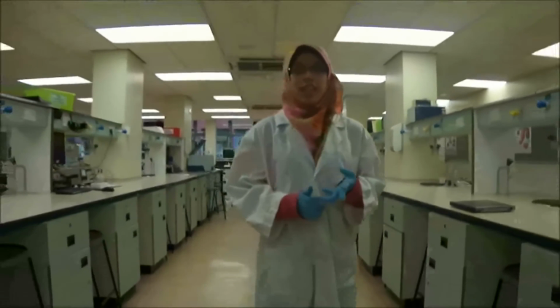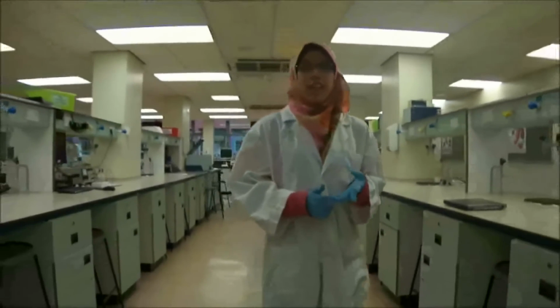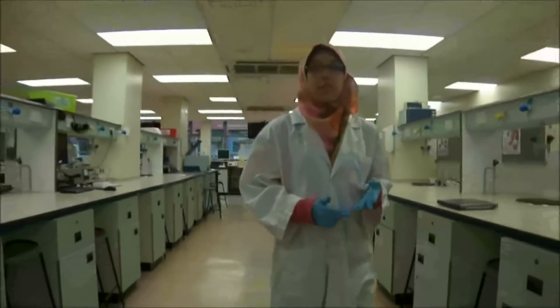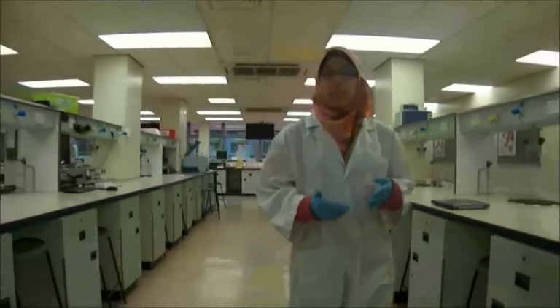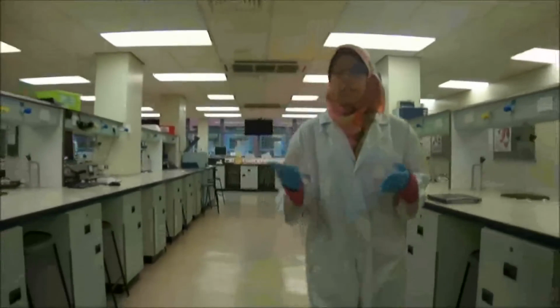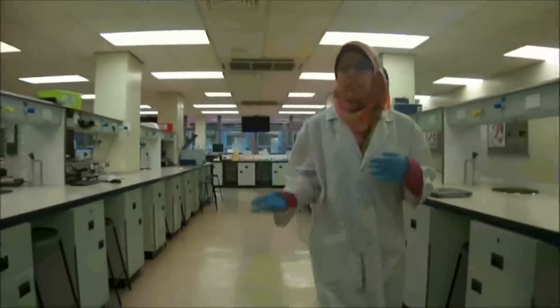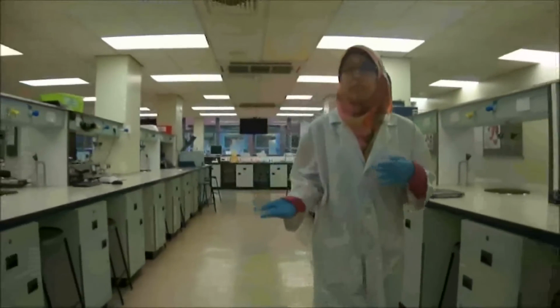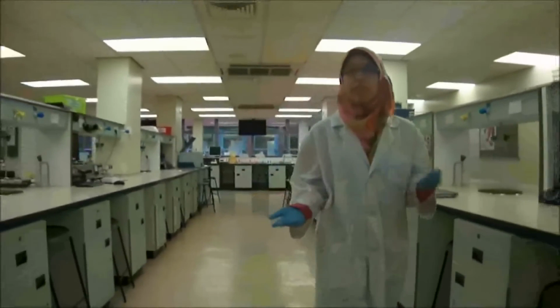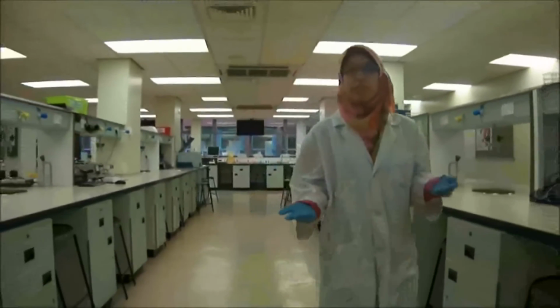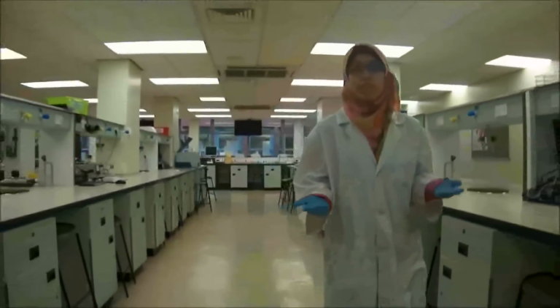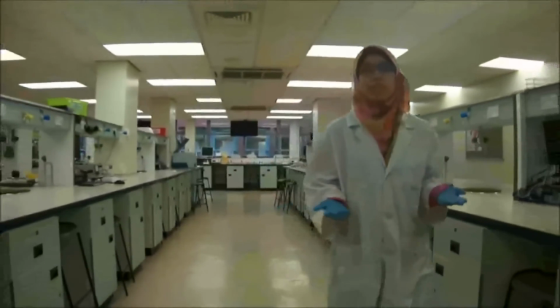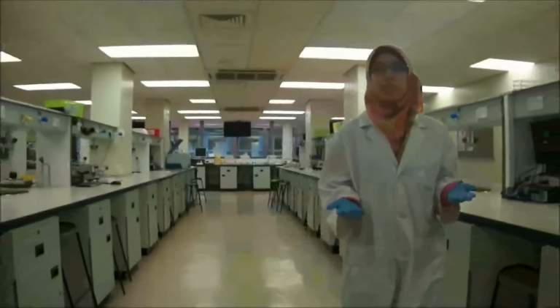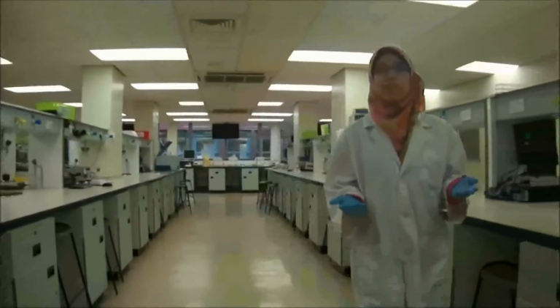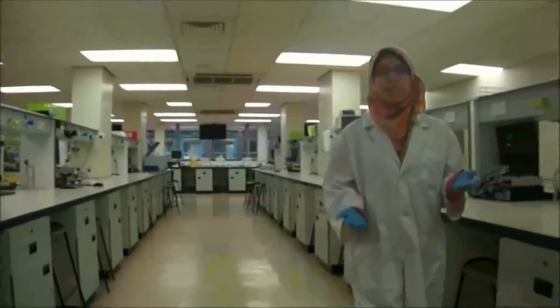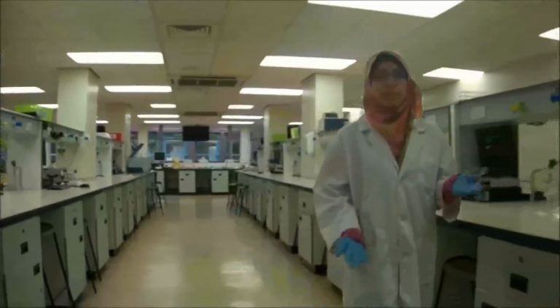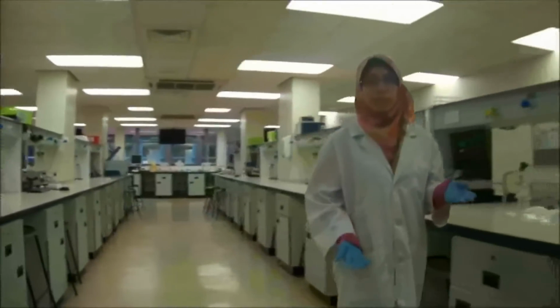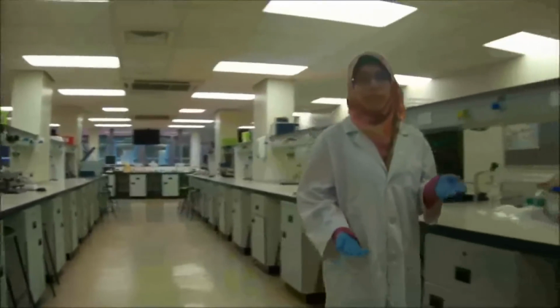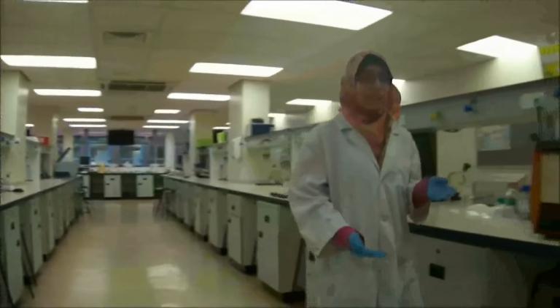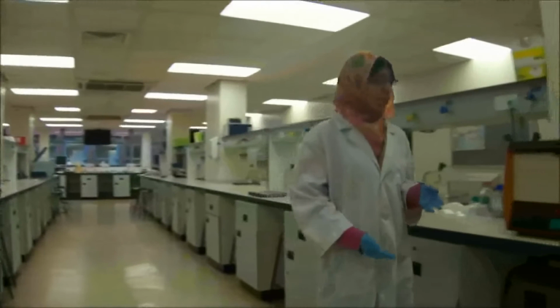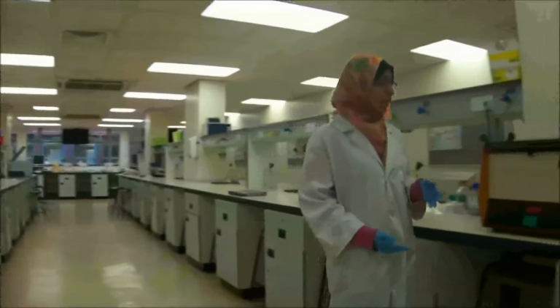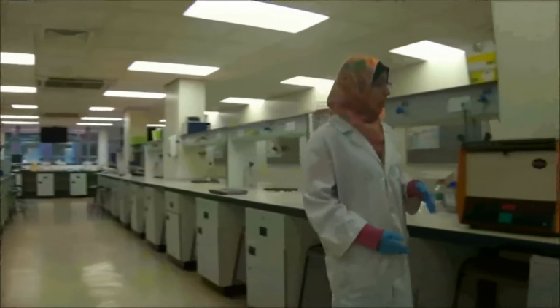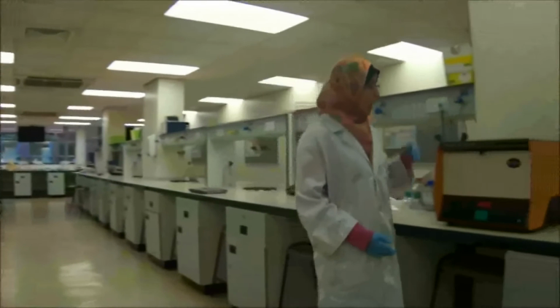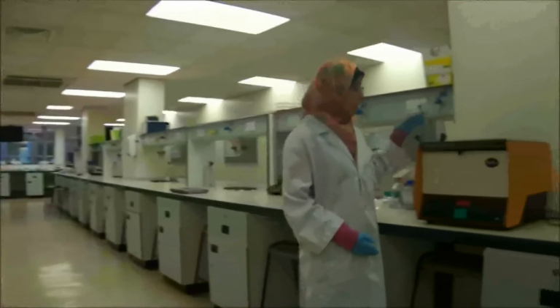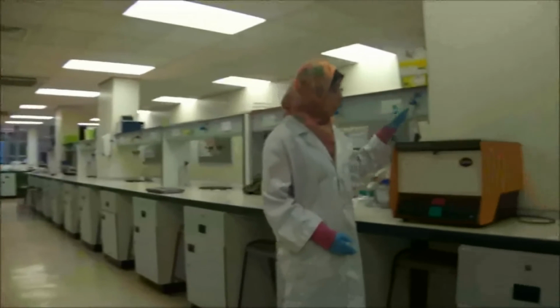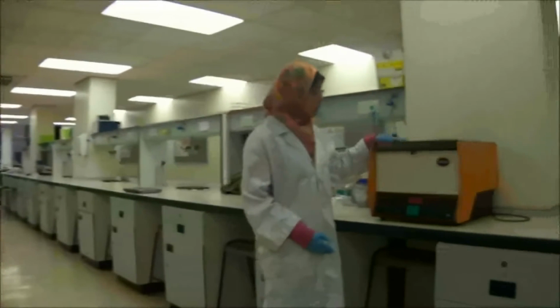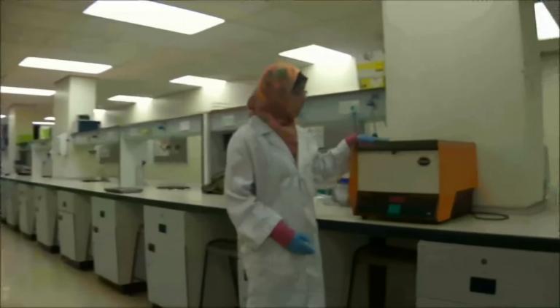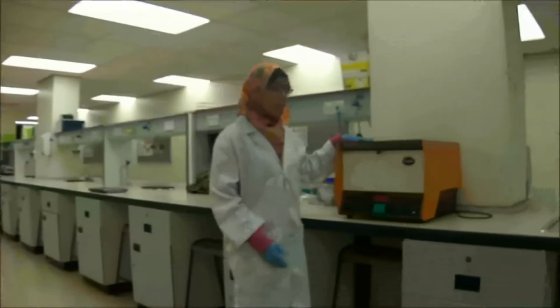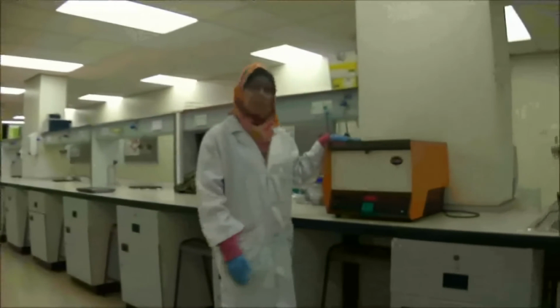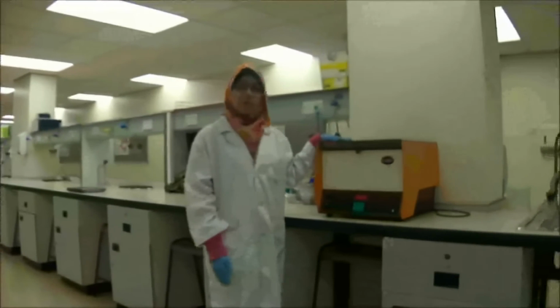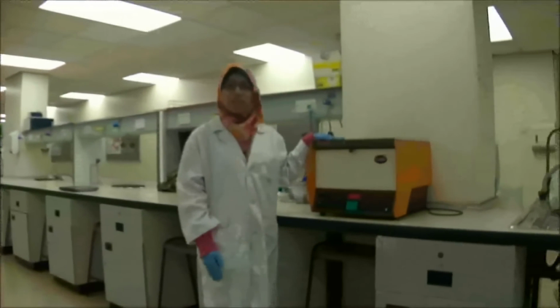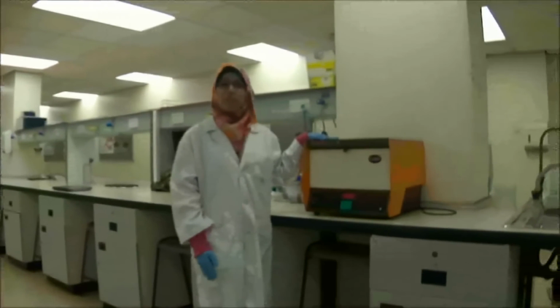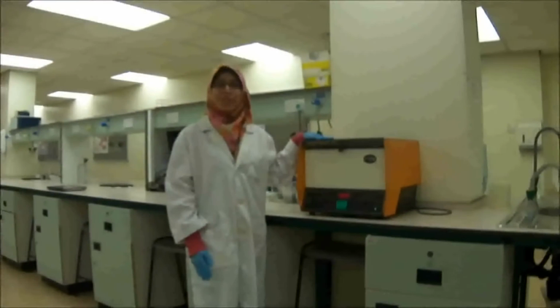We have different types of centrifuges to do this, but today we'll be talking about how to use the benchtop centrifuge.